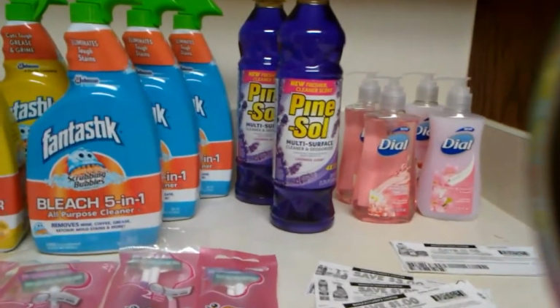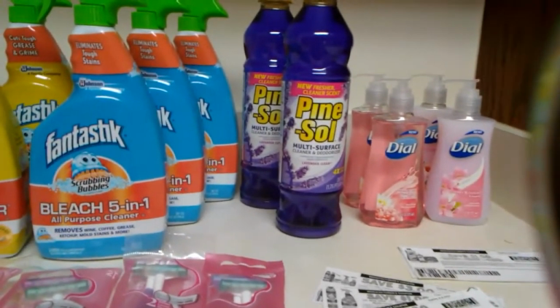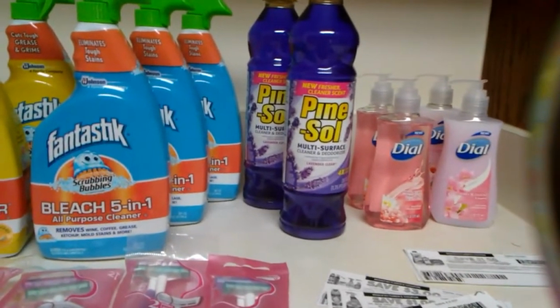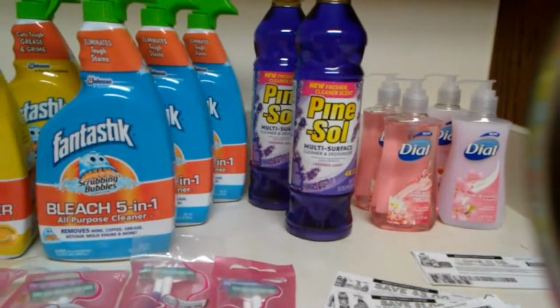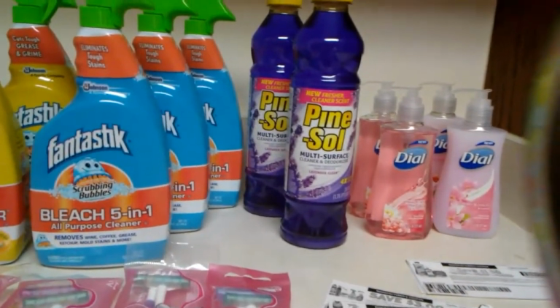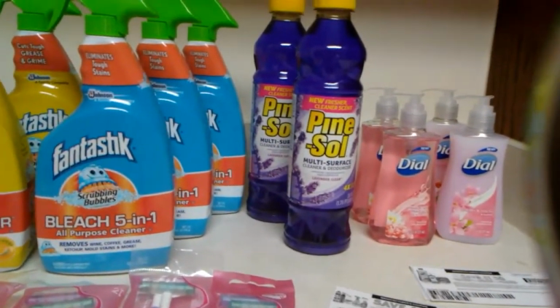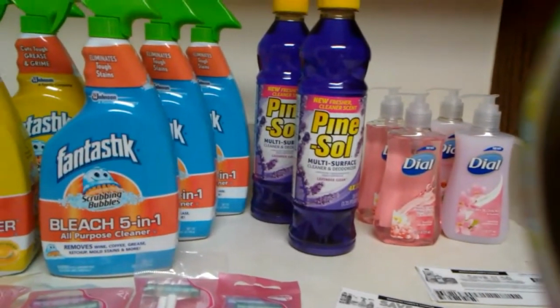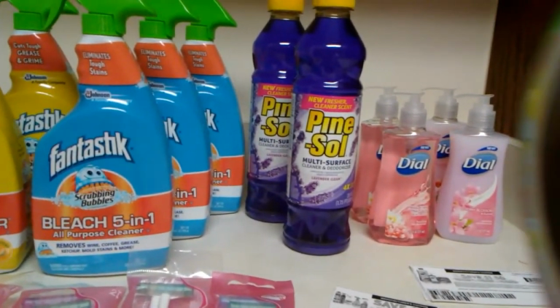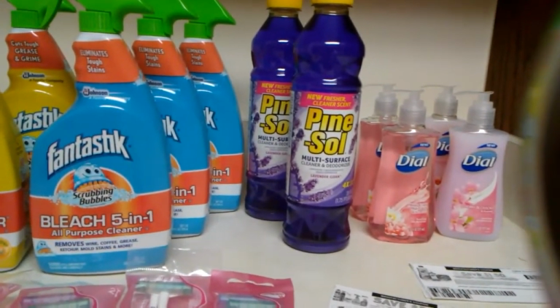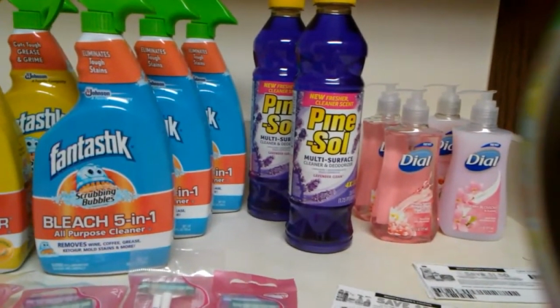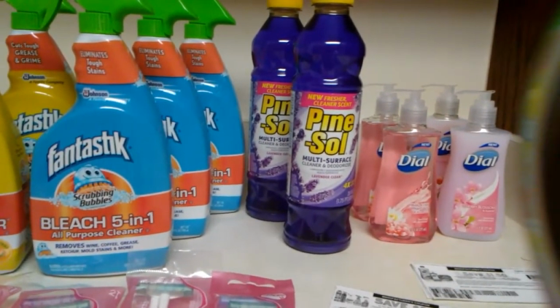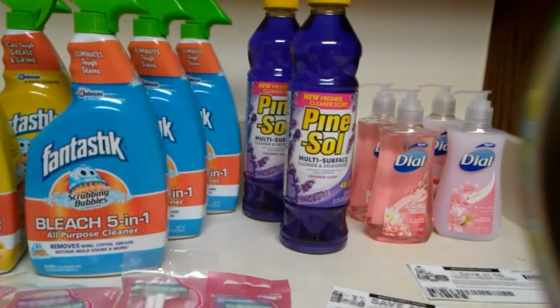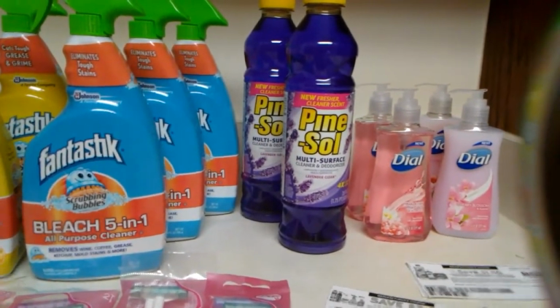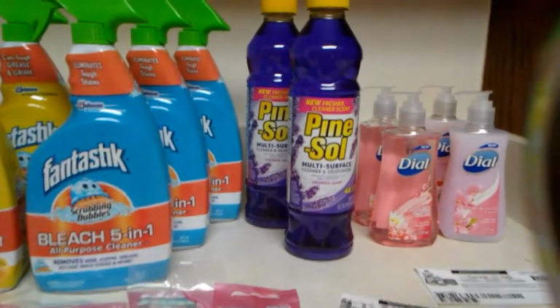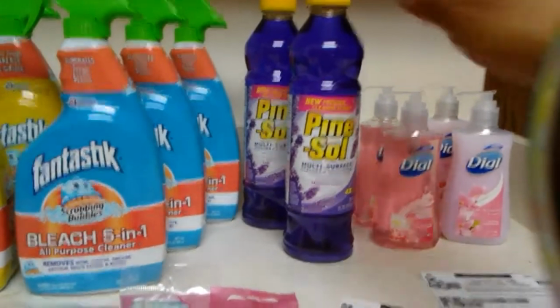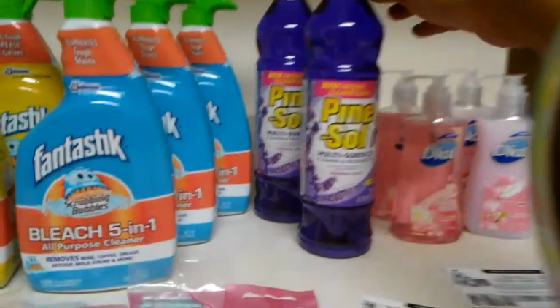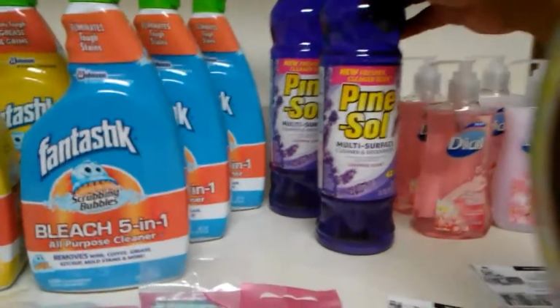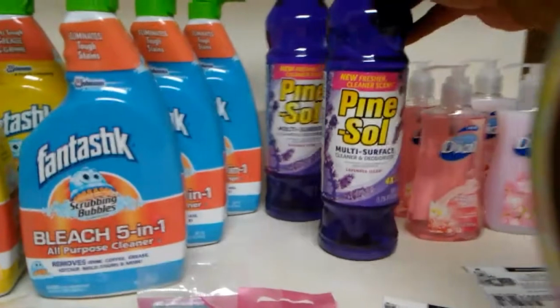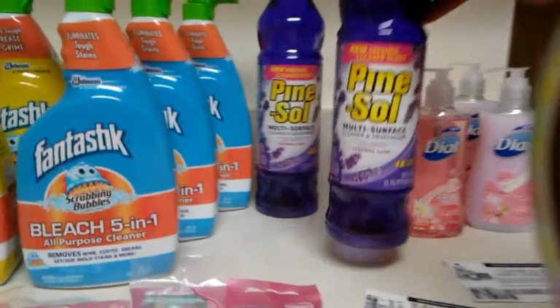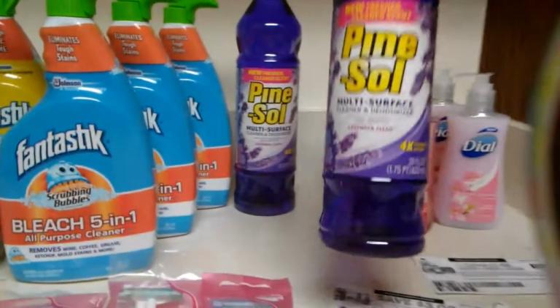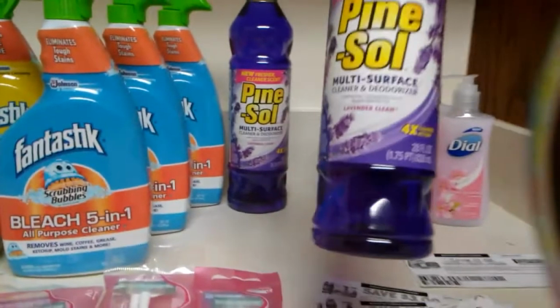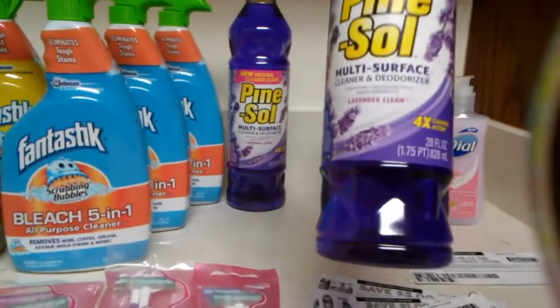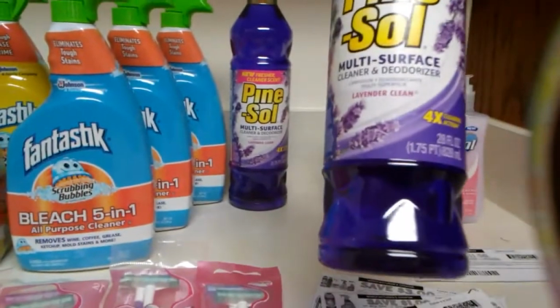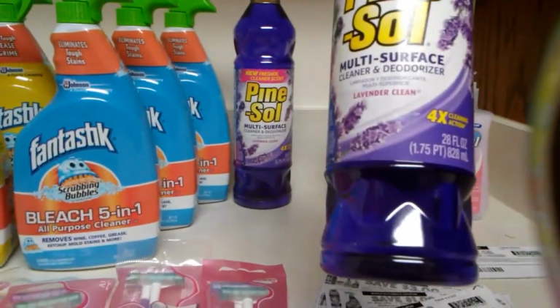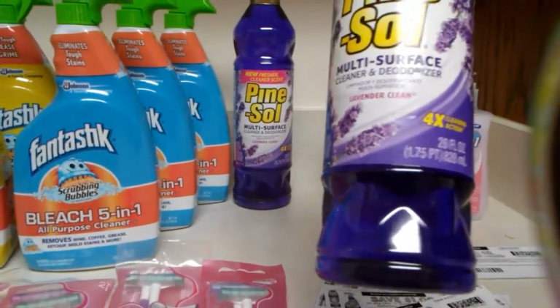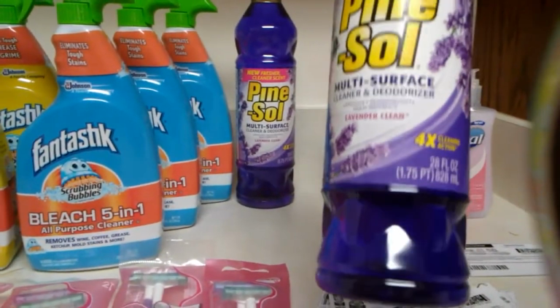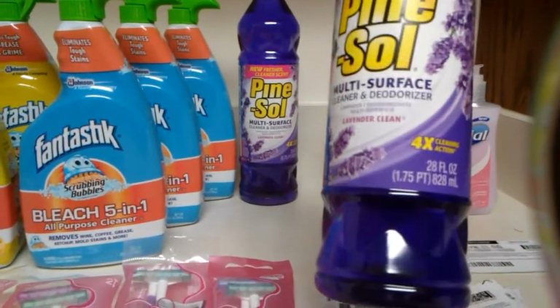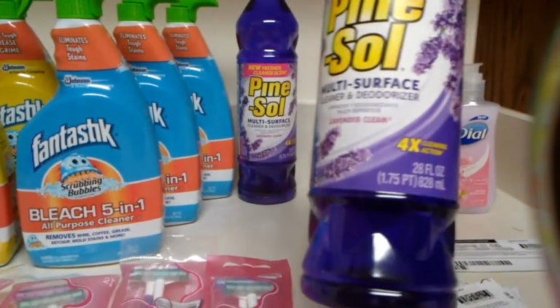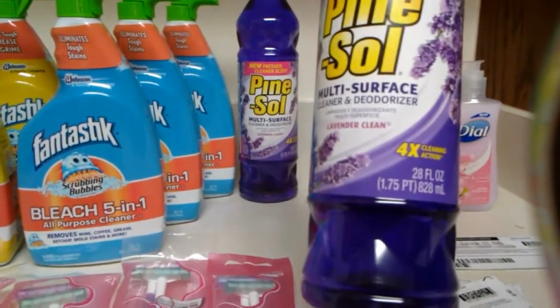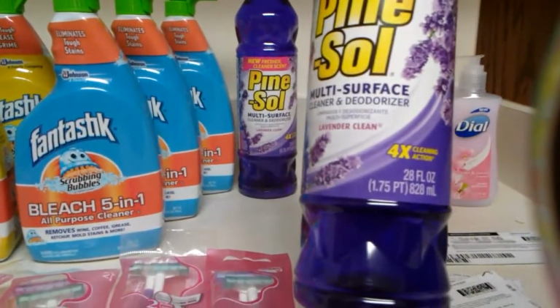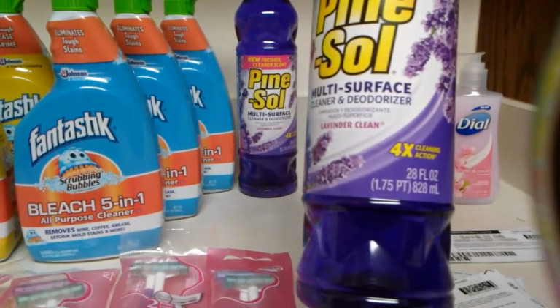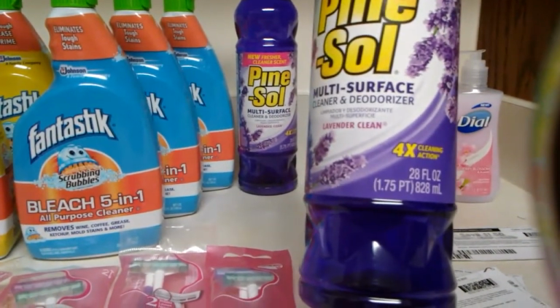Then I picked up two of the Pine Sol. This is the 28 fluid ounce.